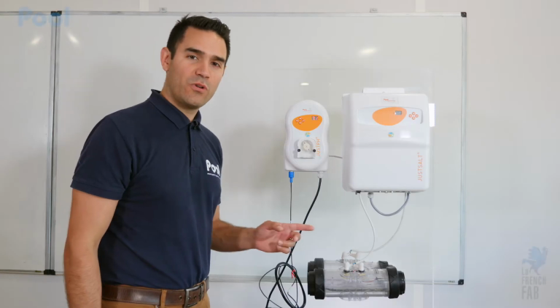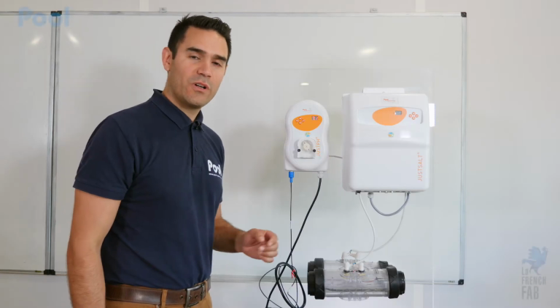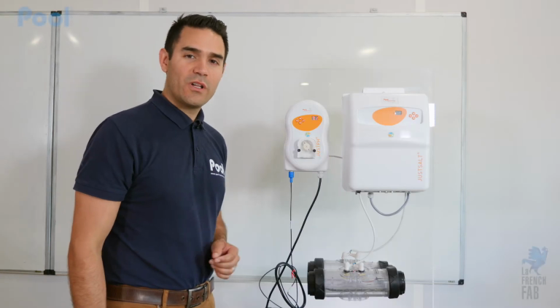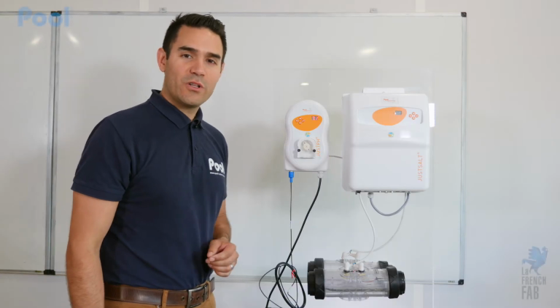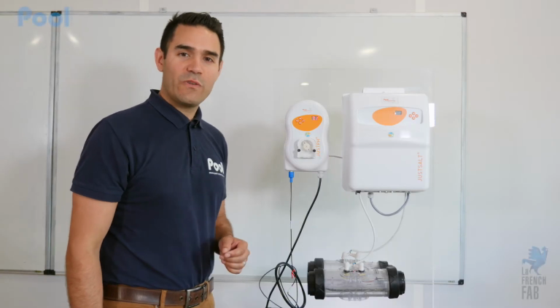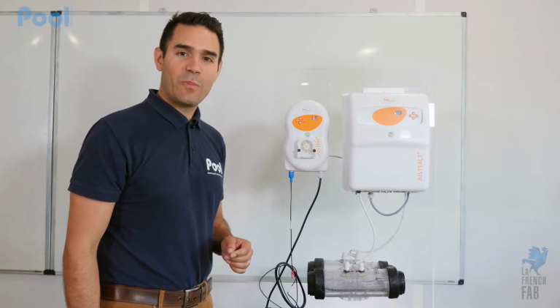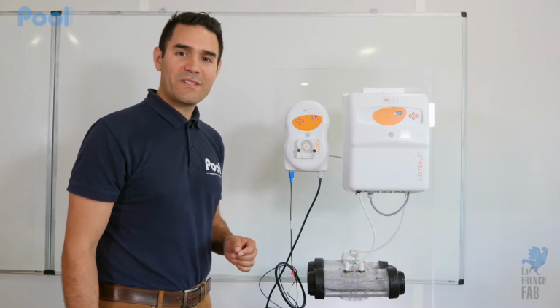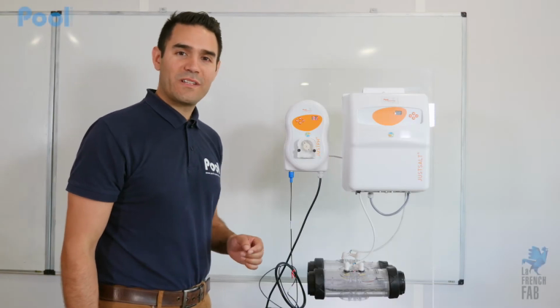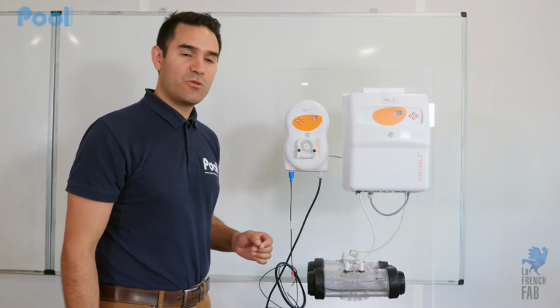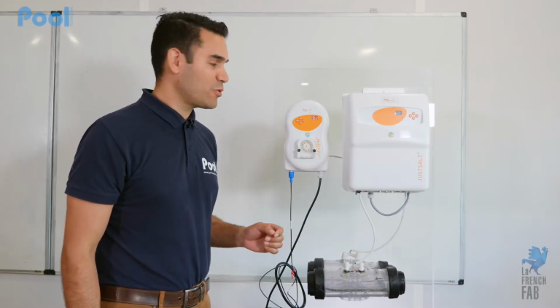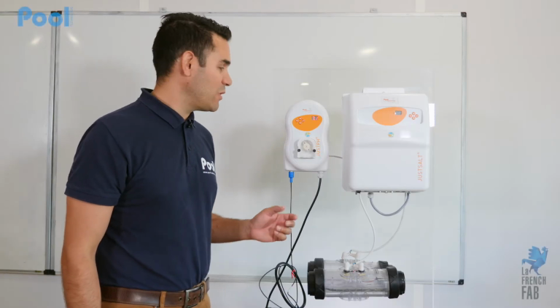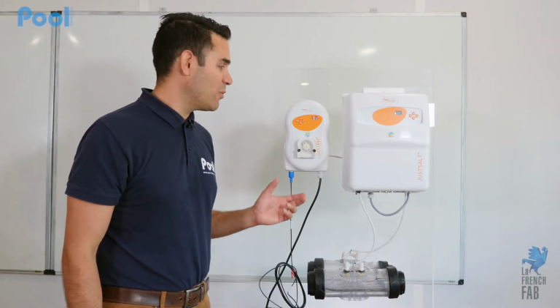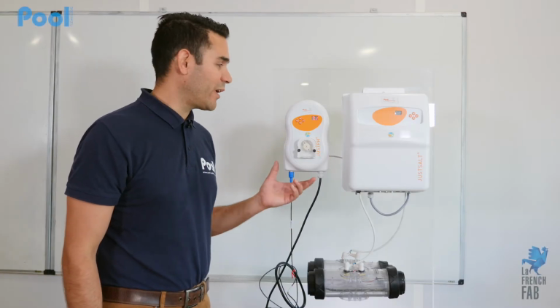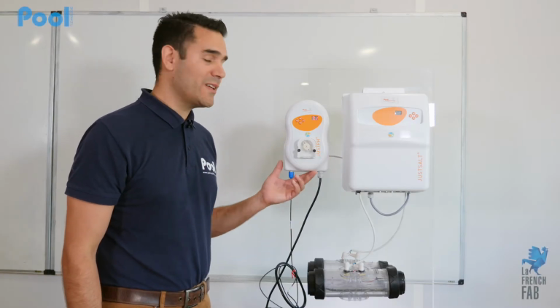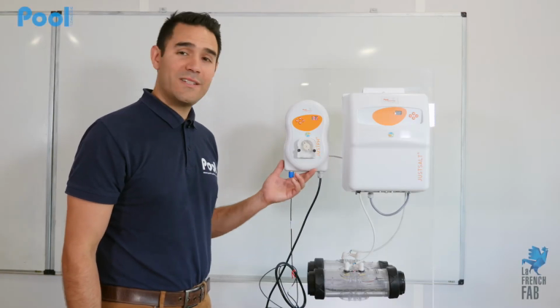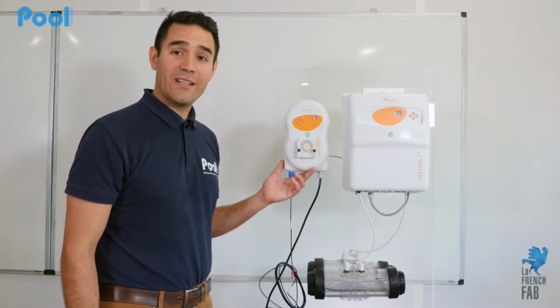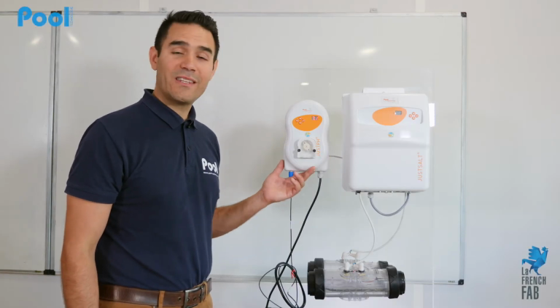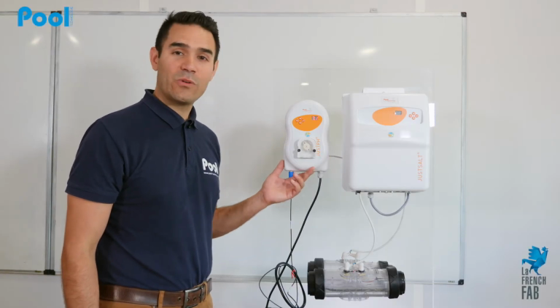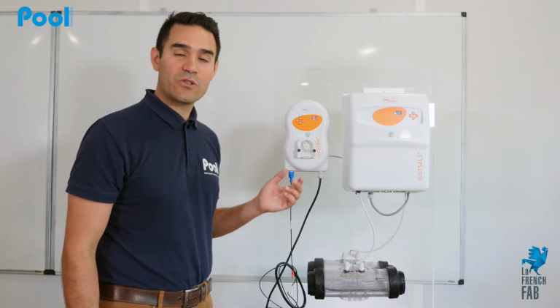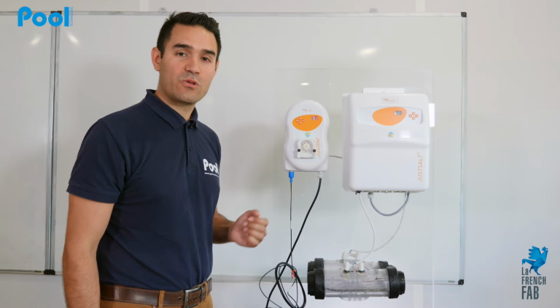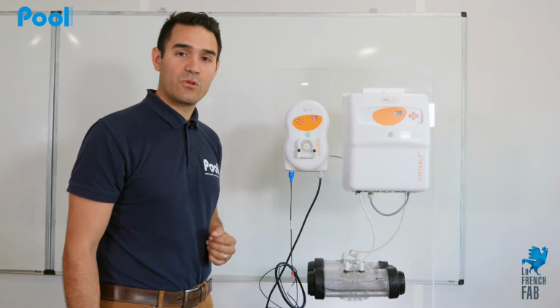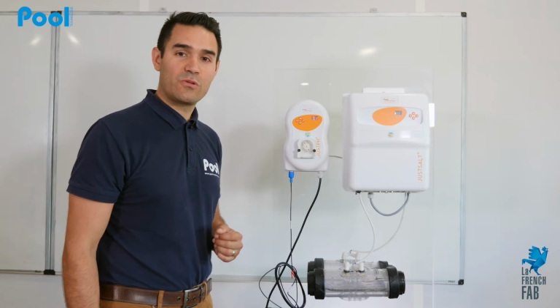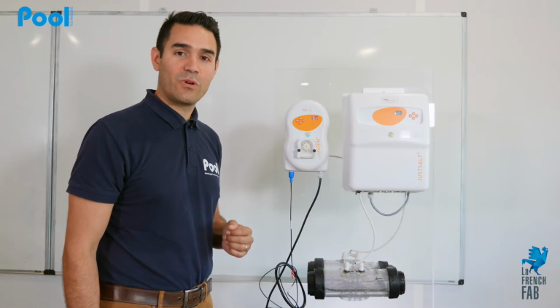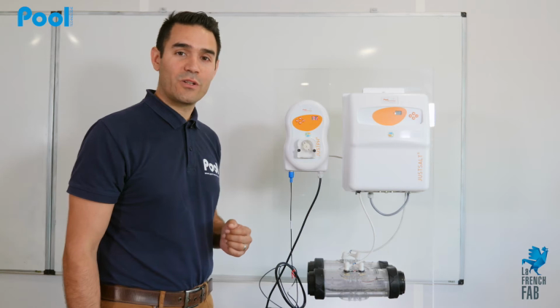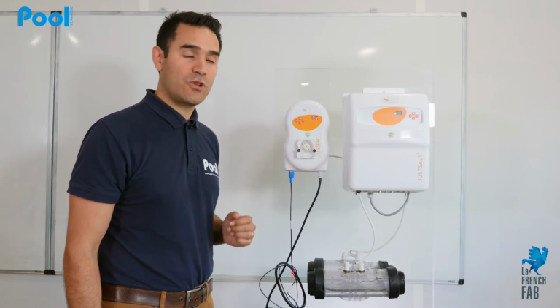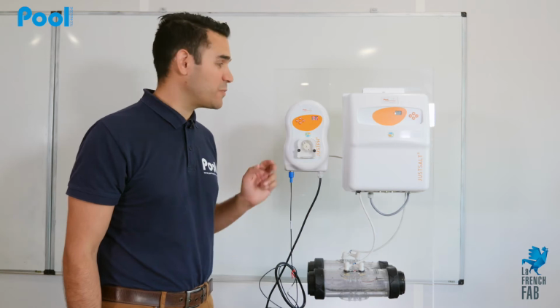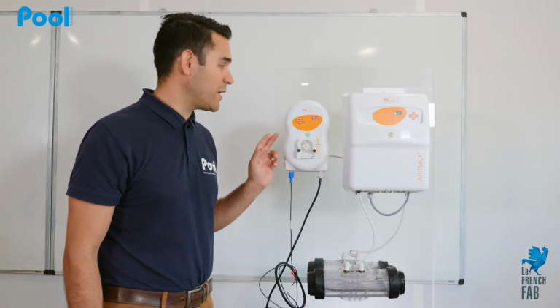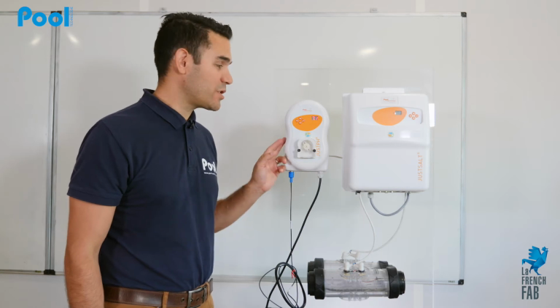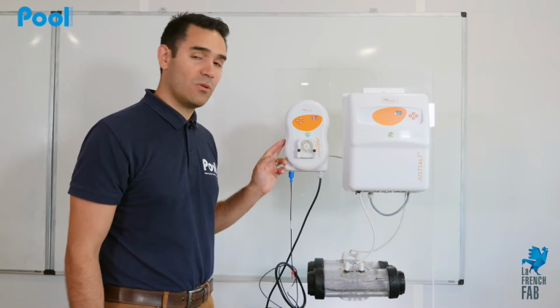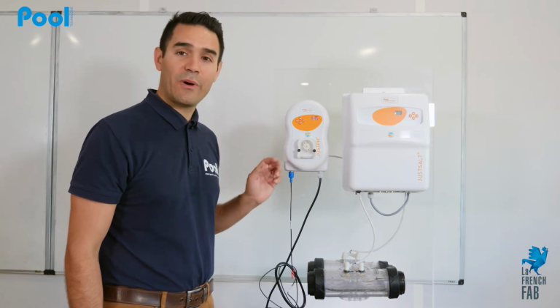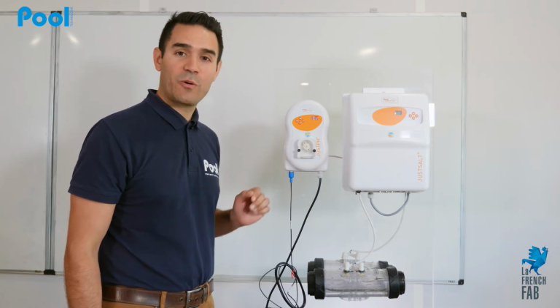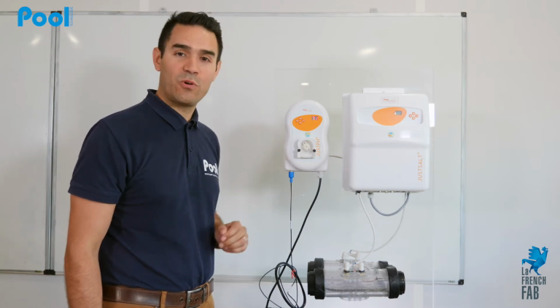Hello, I will show you today how to calibrate the pH probe on a Just pH from Poole Technology.